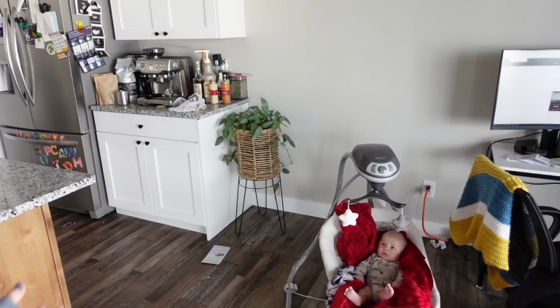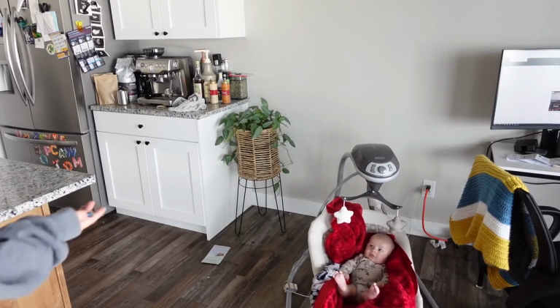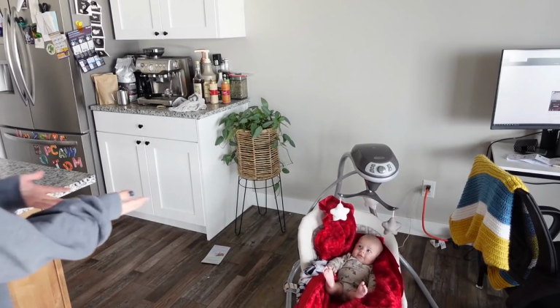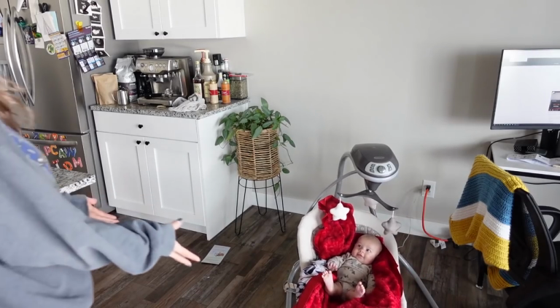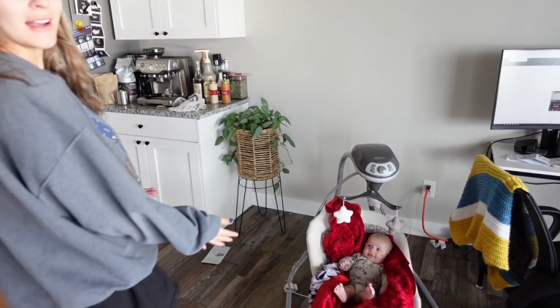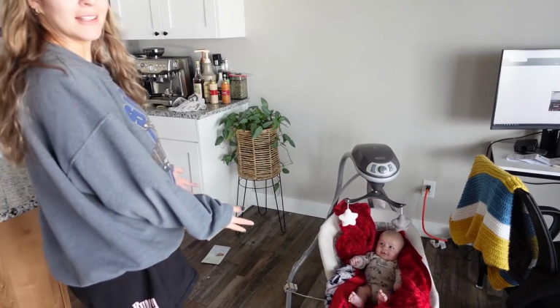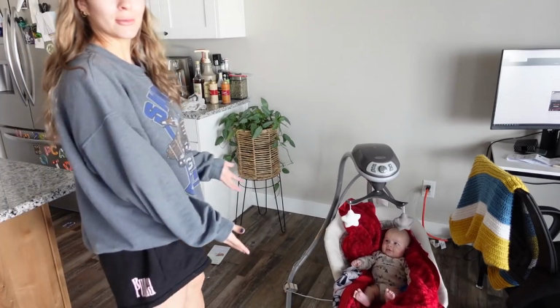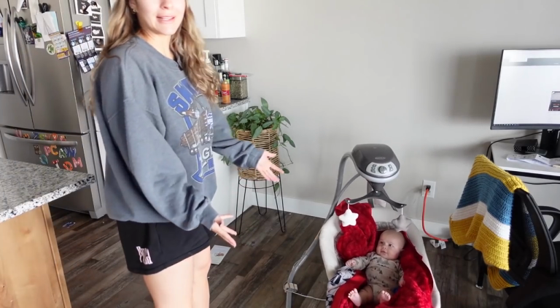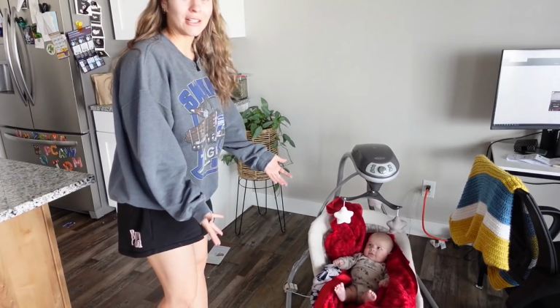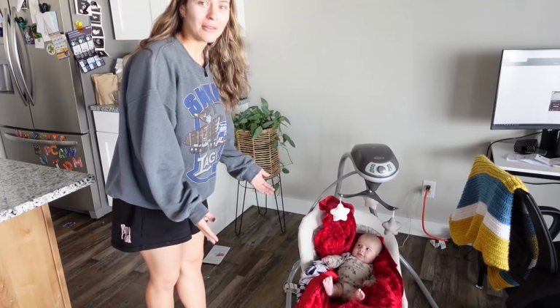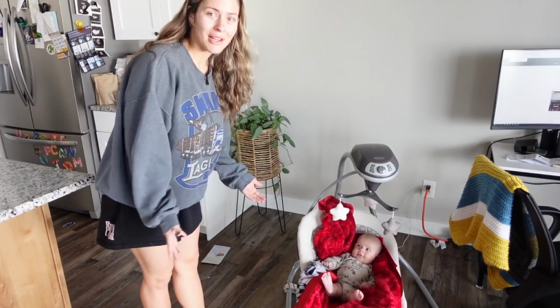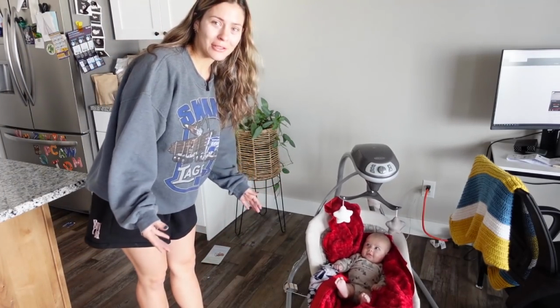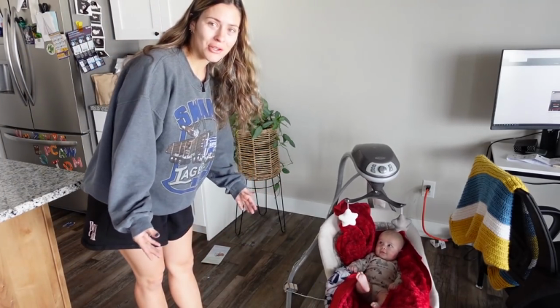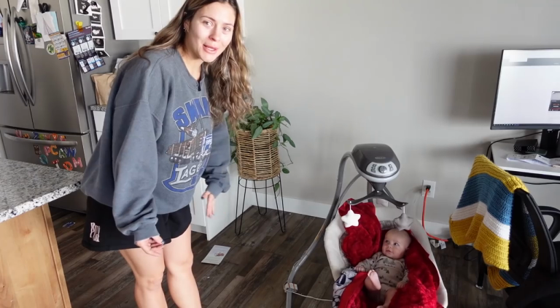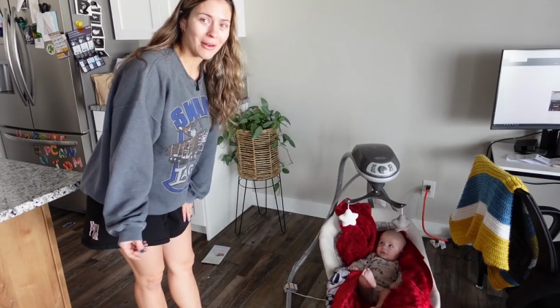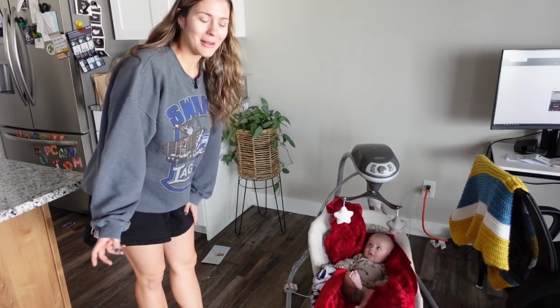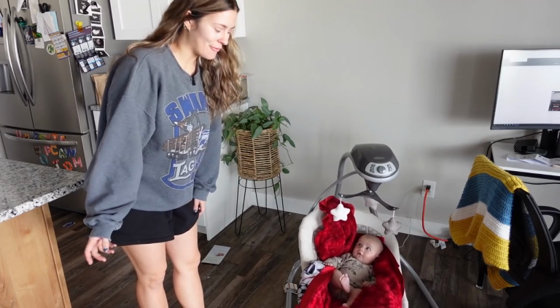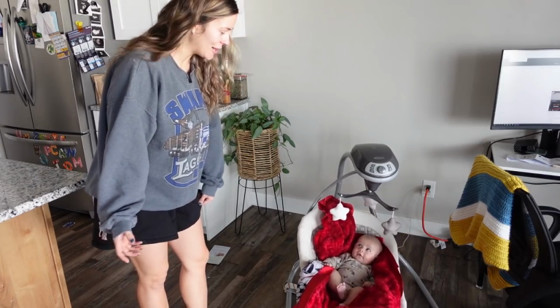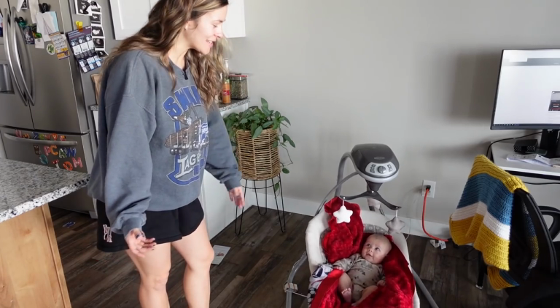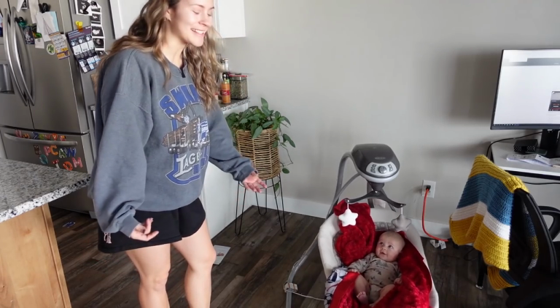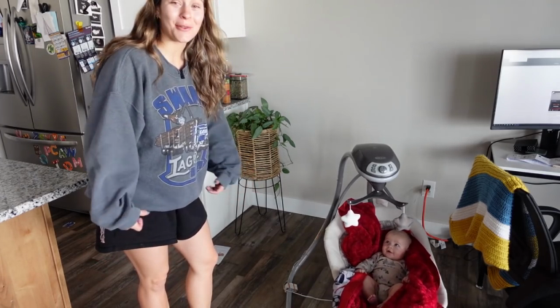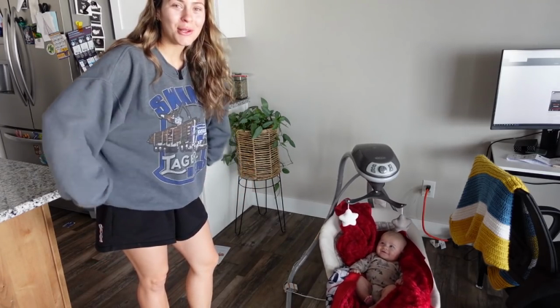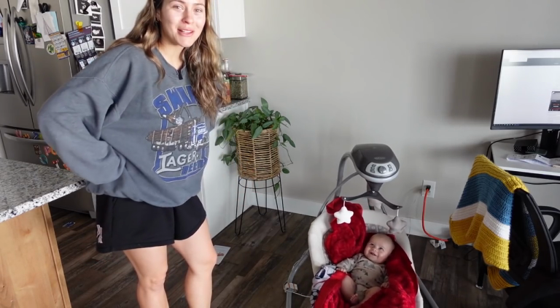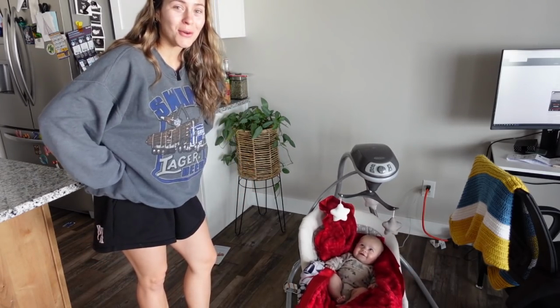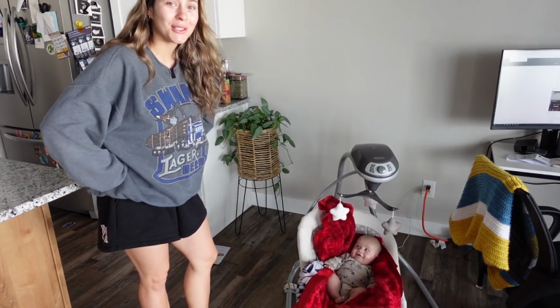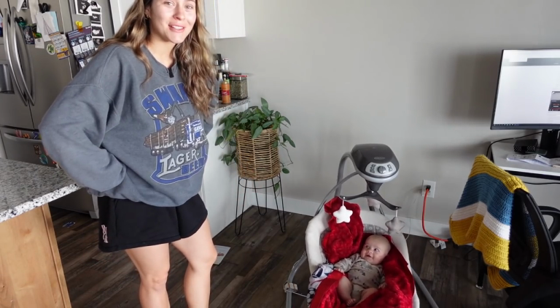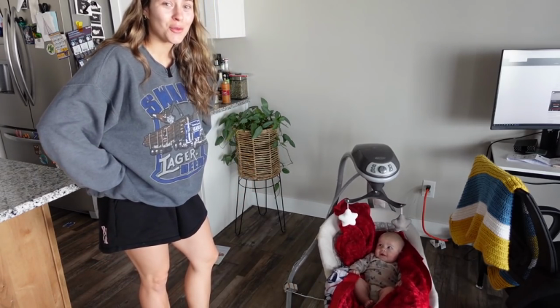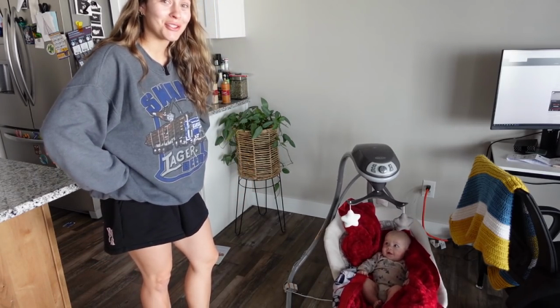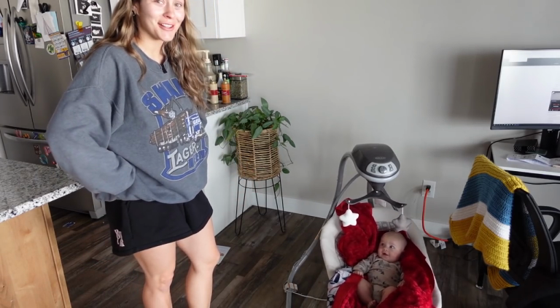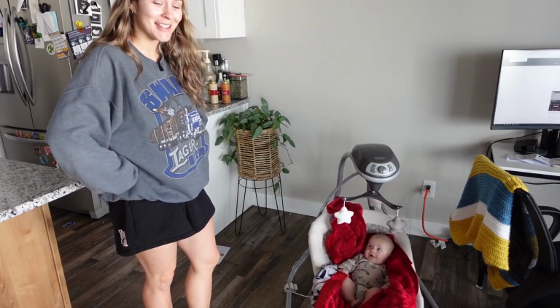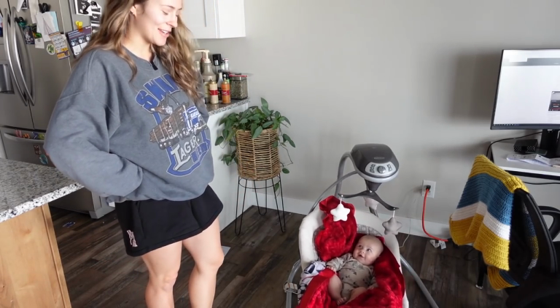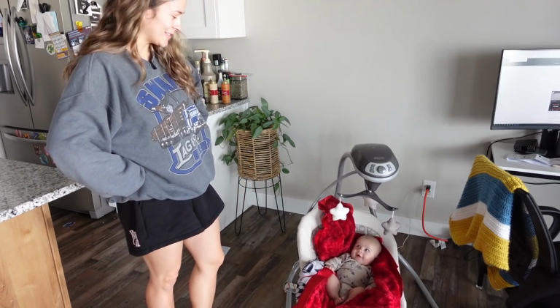Let me do something really quick — here is my son, Reiner. I don't think I've really shown him on any of my videos. He is now three months old and super chunky and huge.